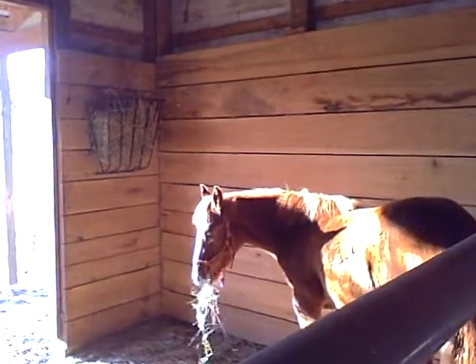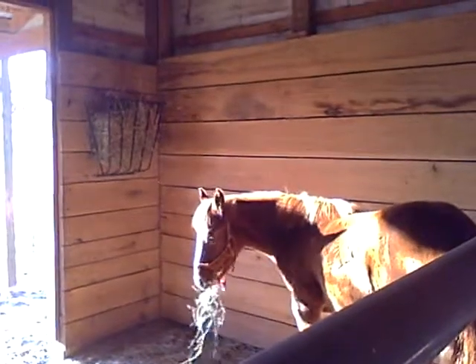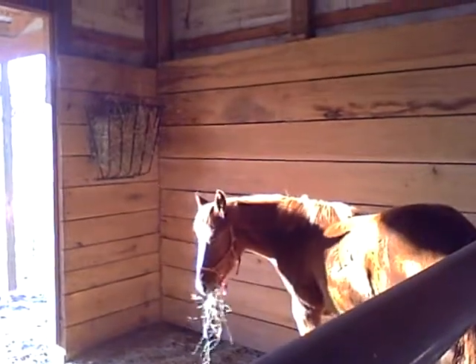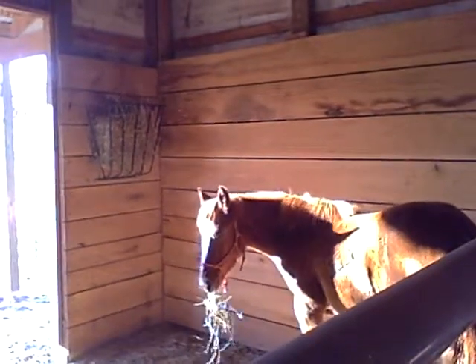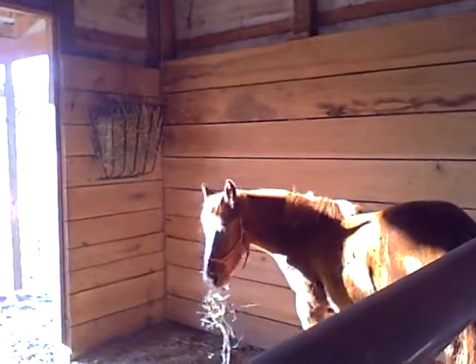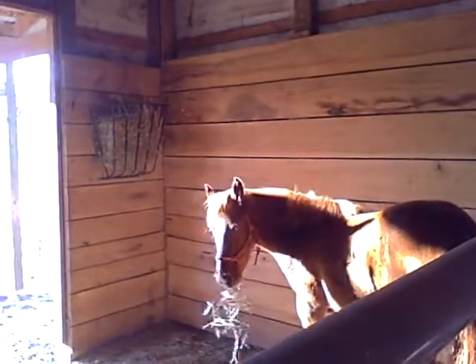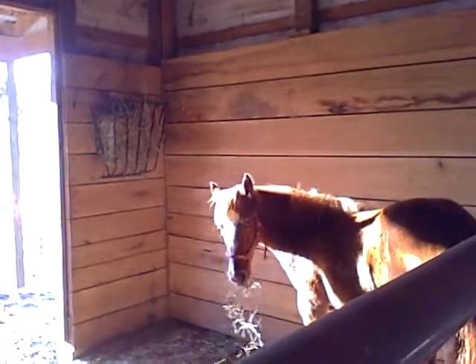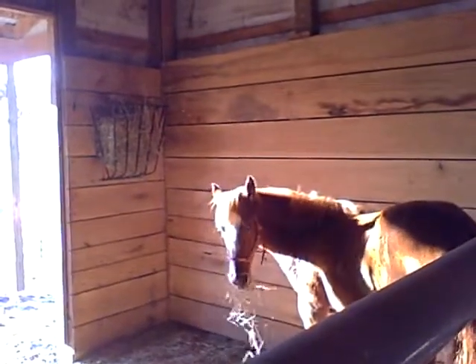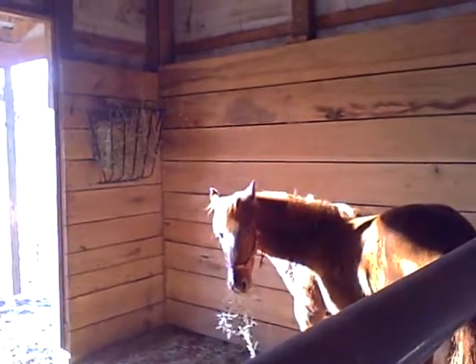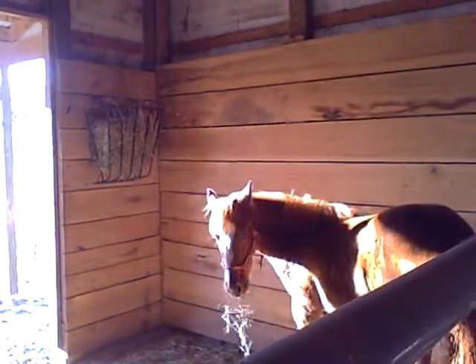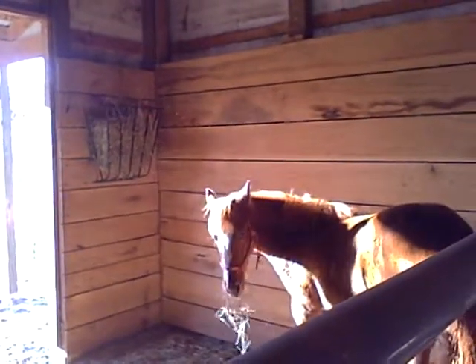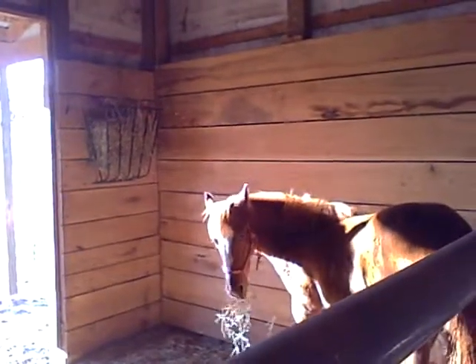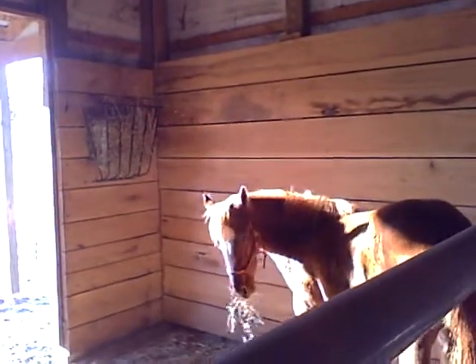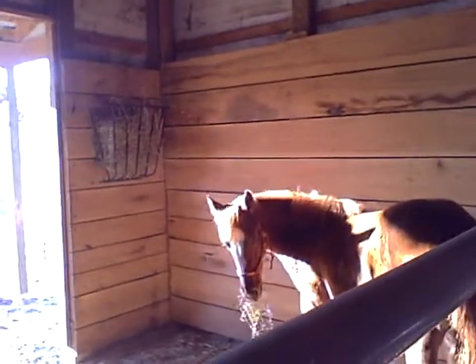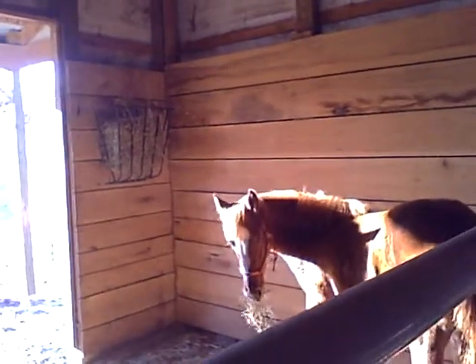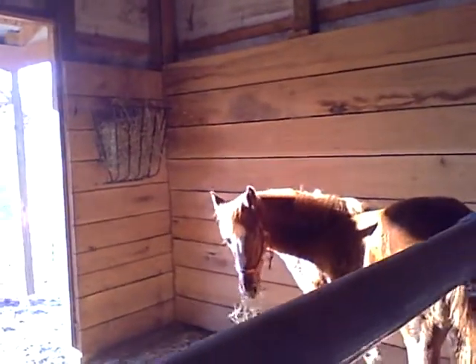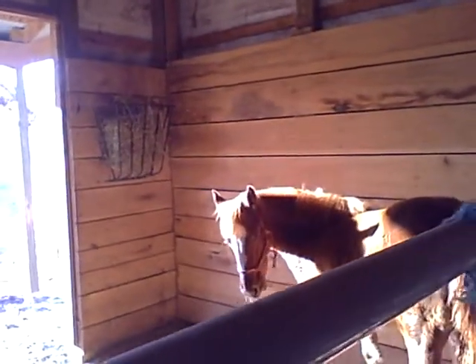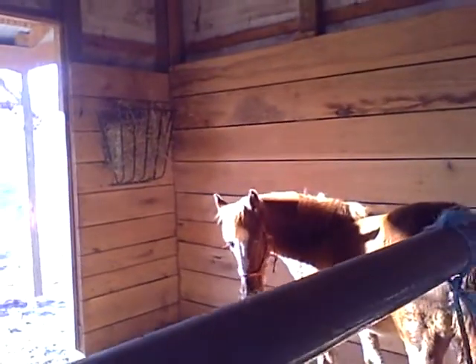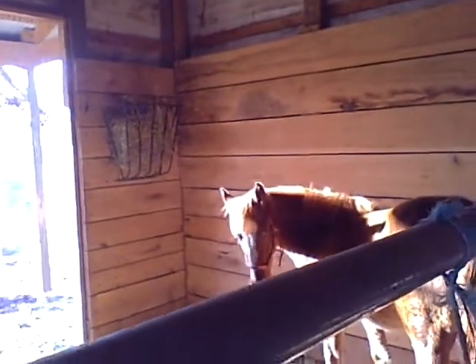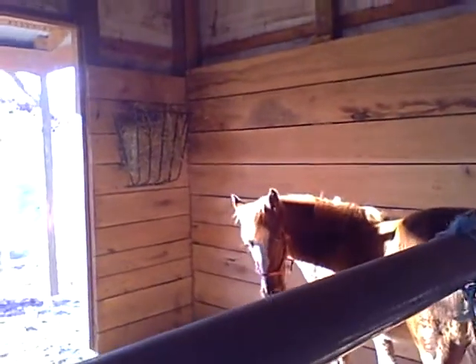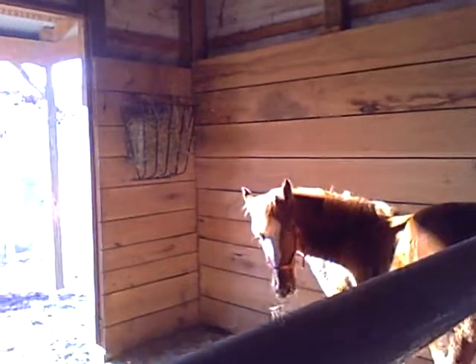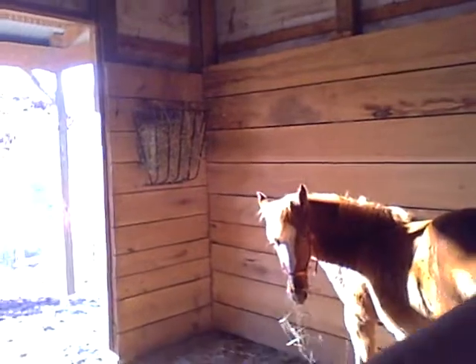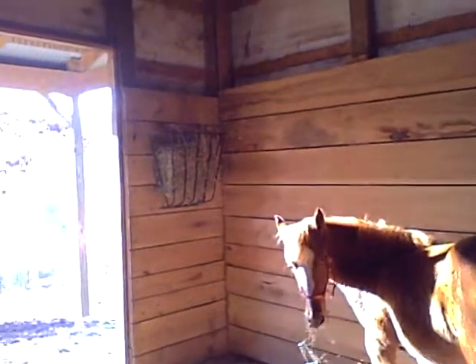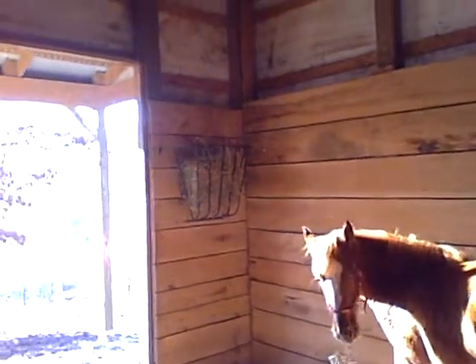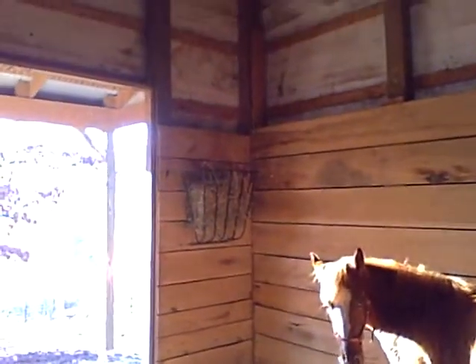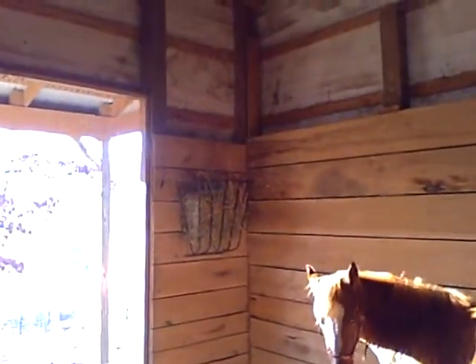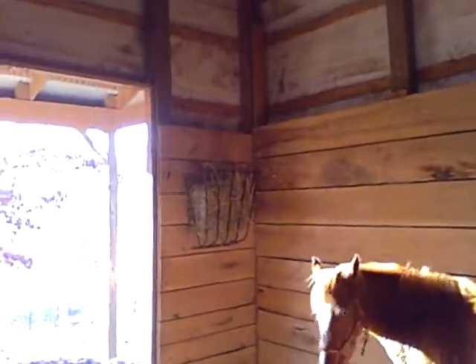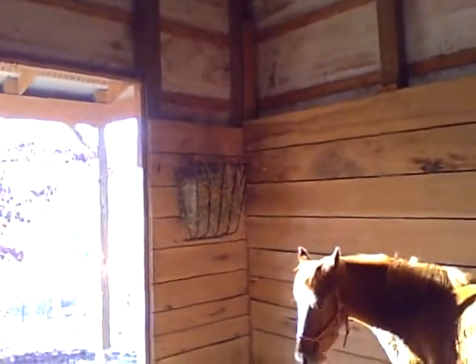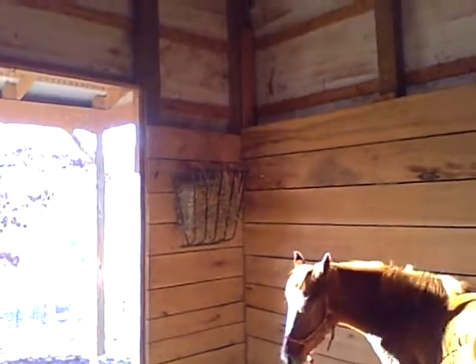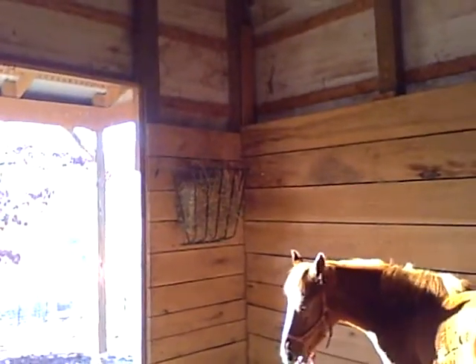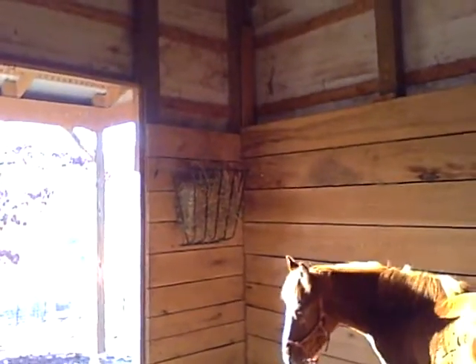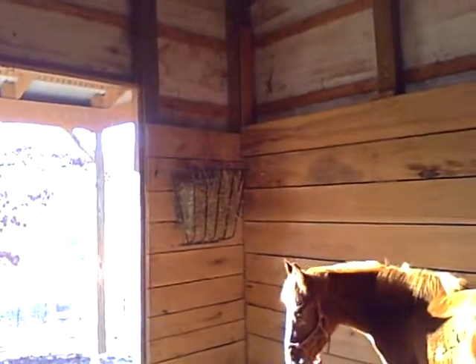Rockin' Horse Ranch here, and I'm showing you a hay rack mounted on the side of the stall.